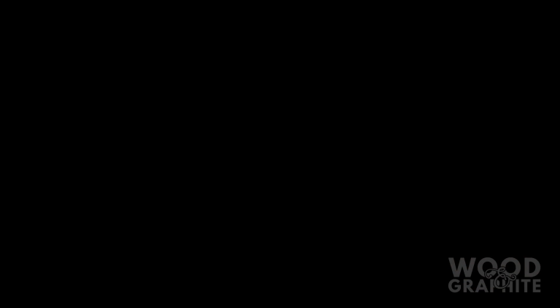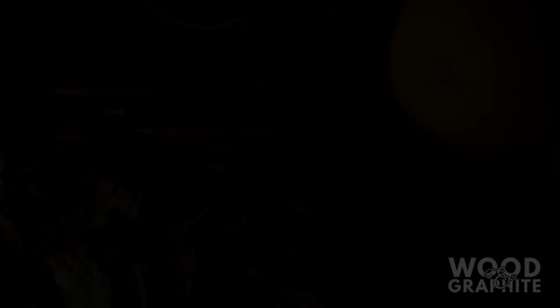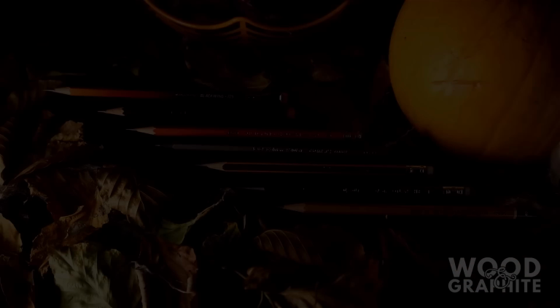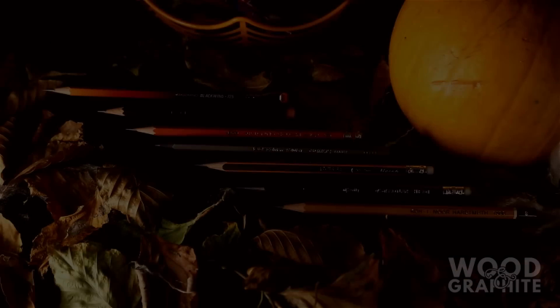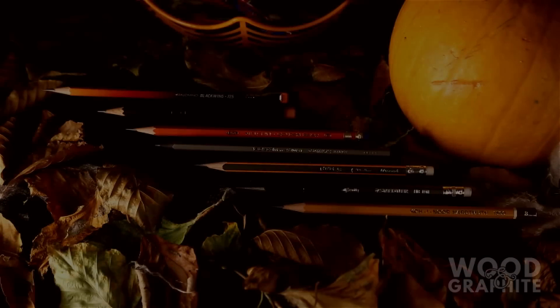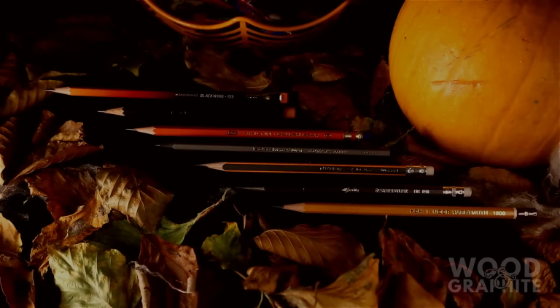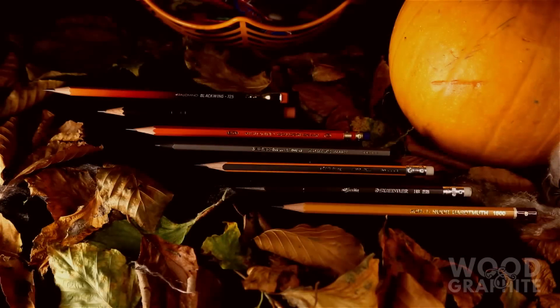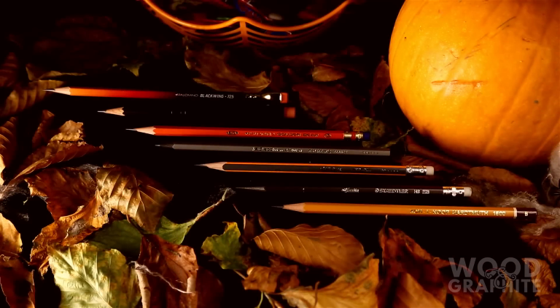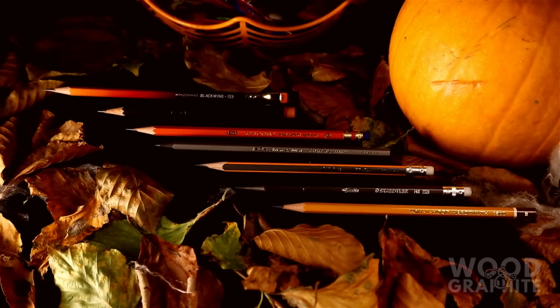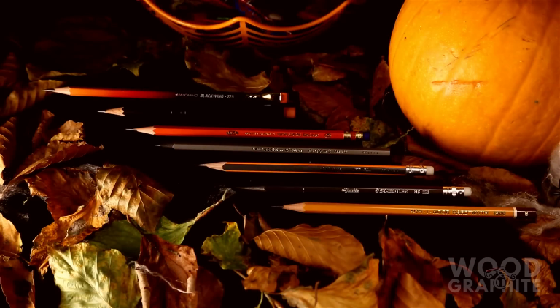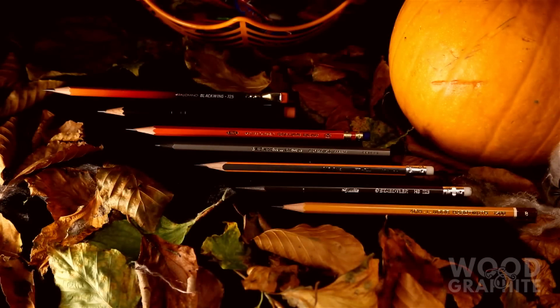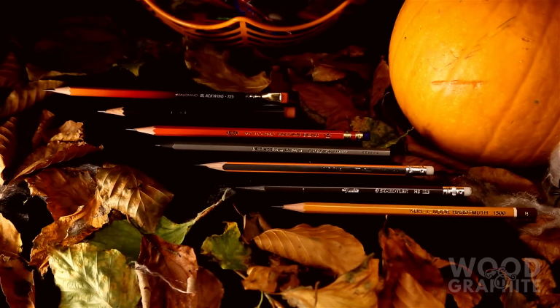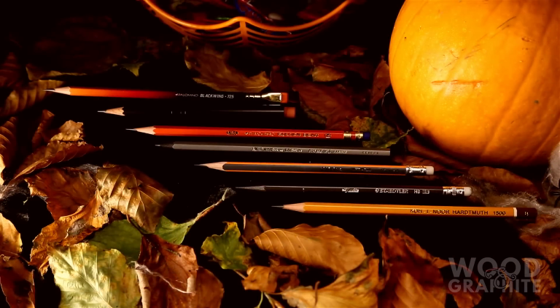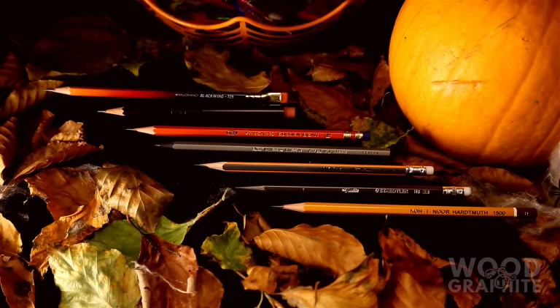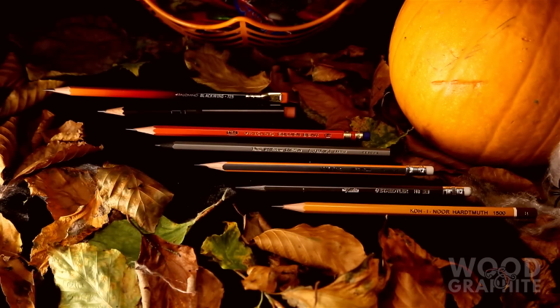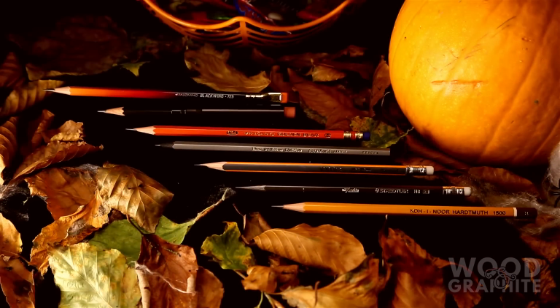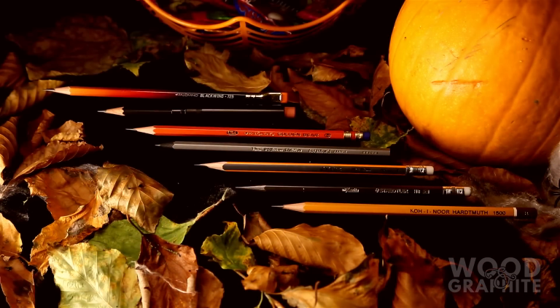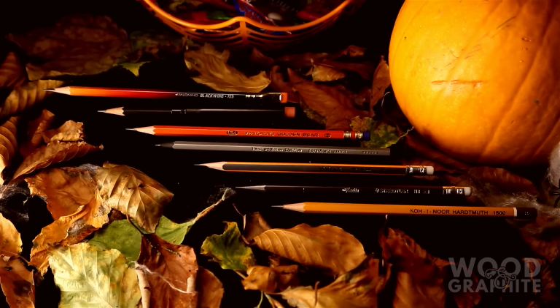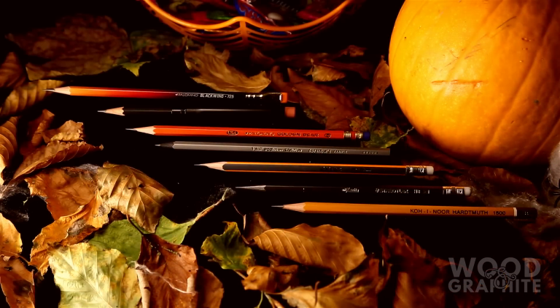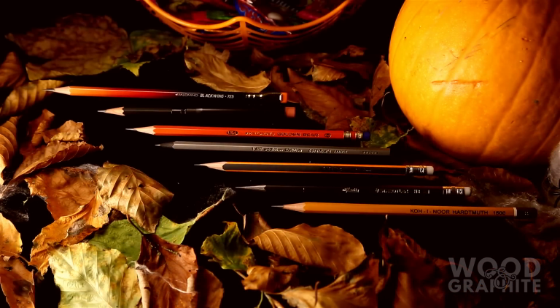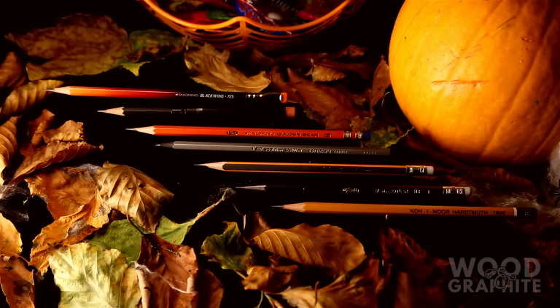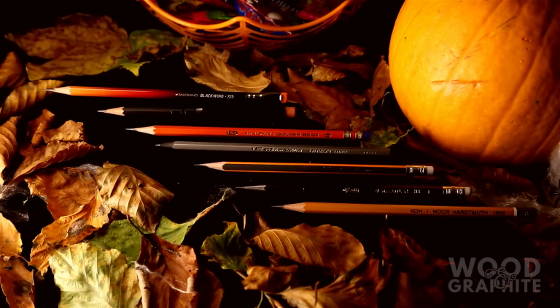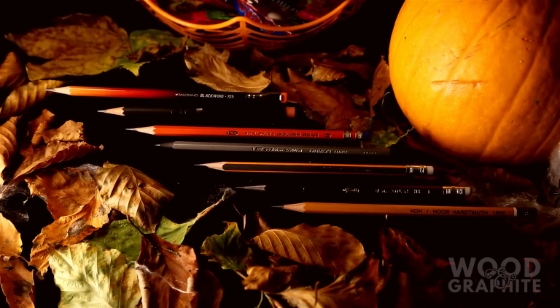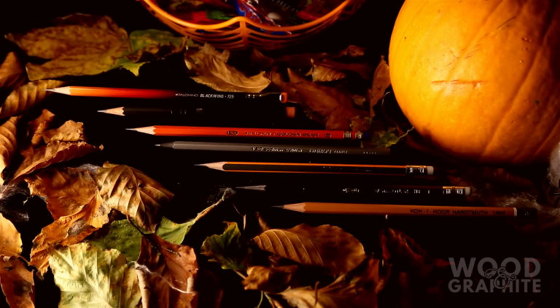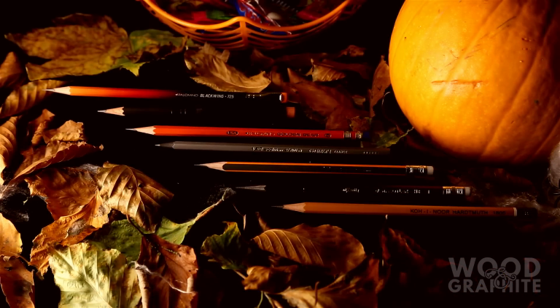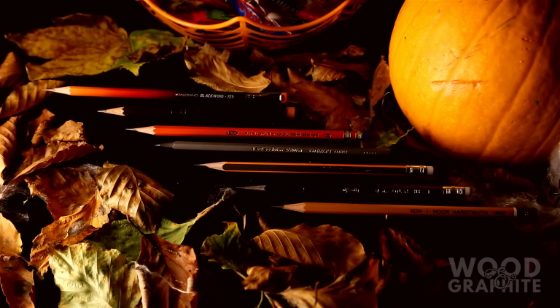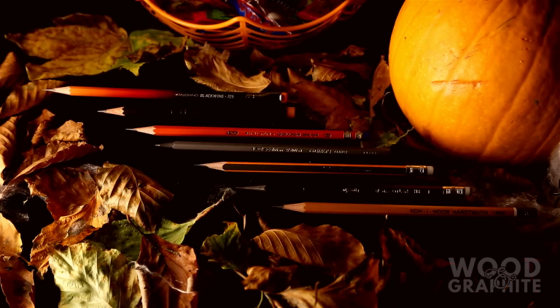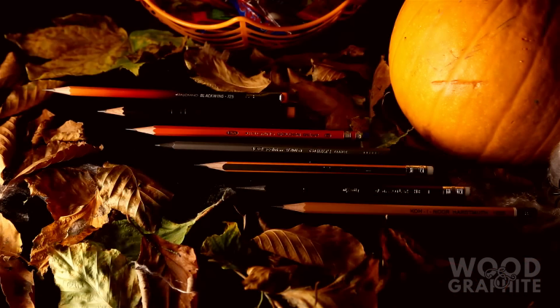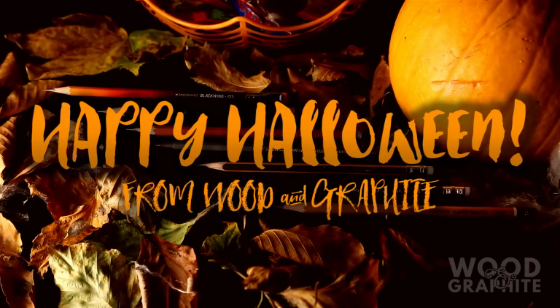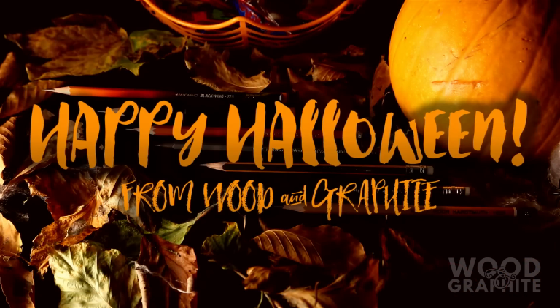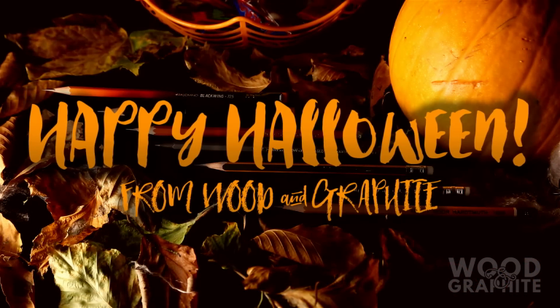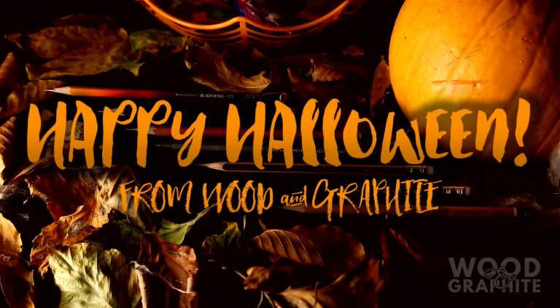So there you have it, seven awesome pencils to perfectly complement your Halloween activities. Happy Halloween!